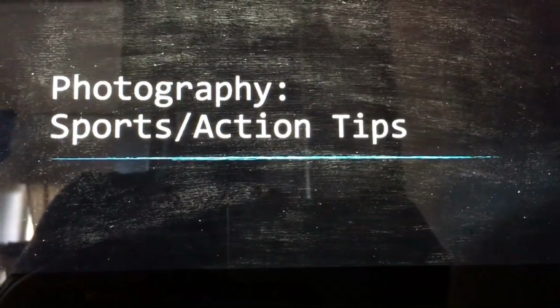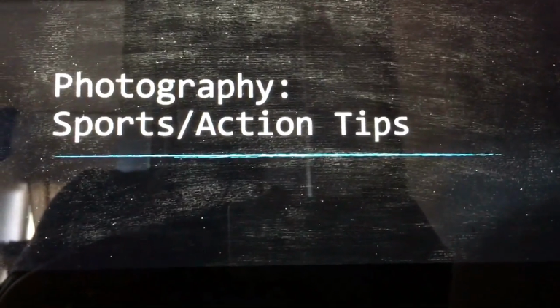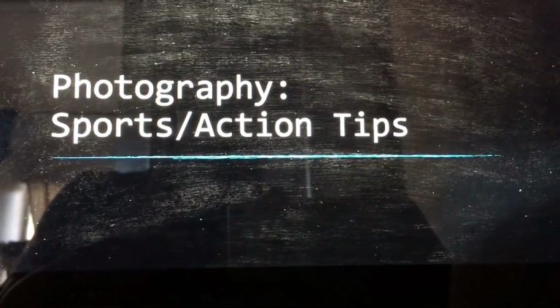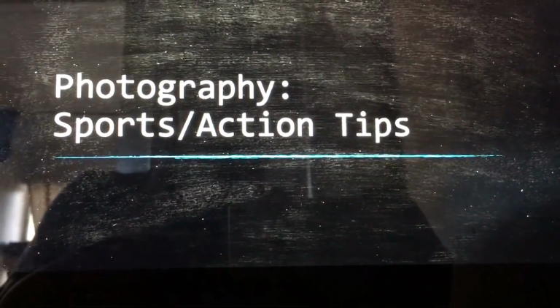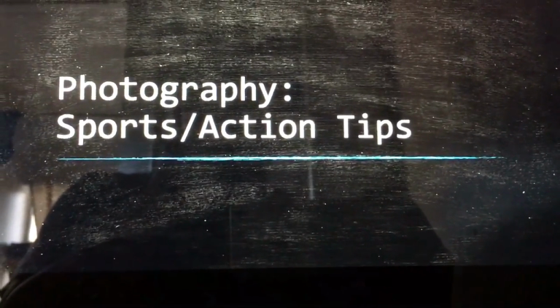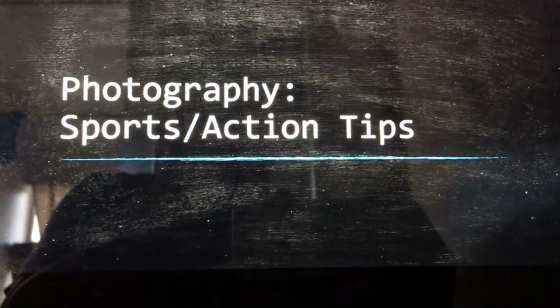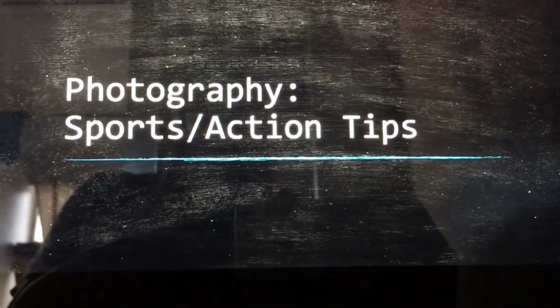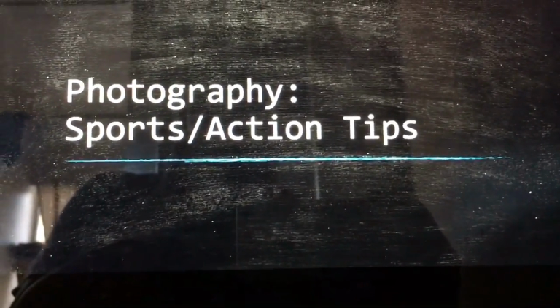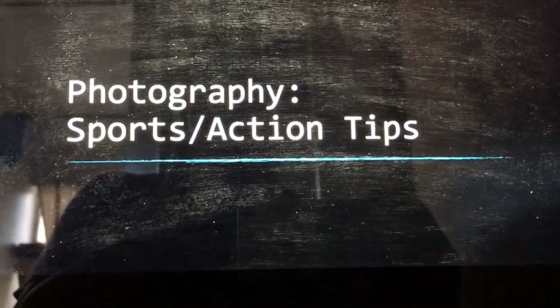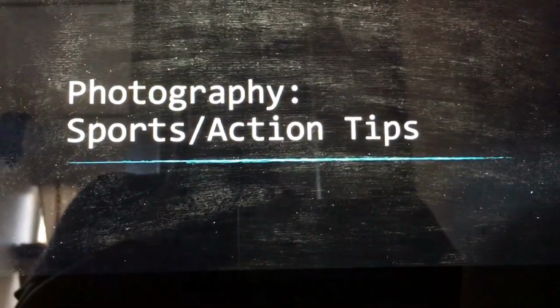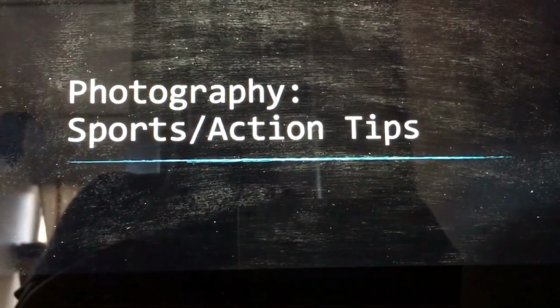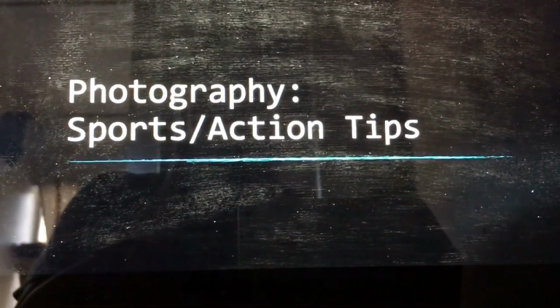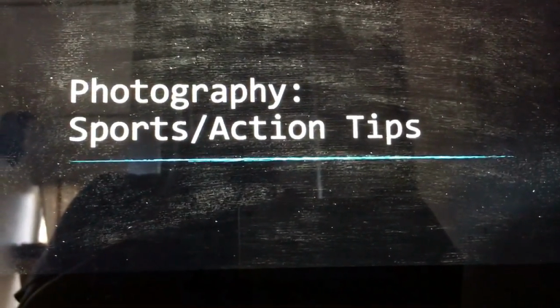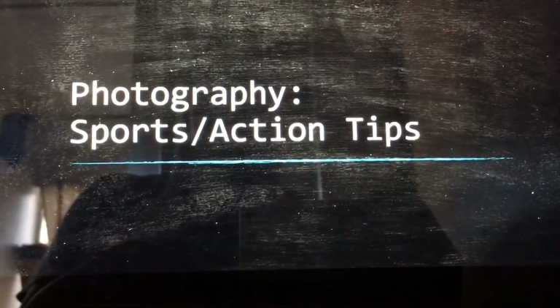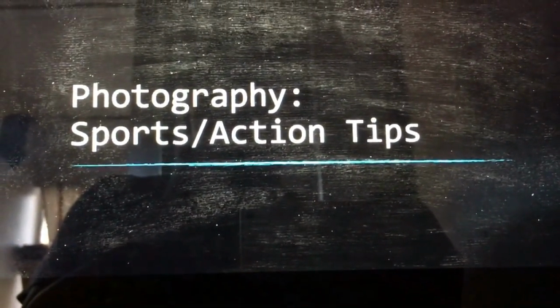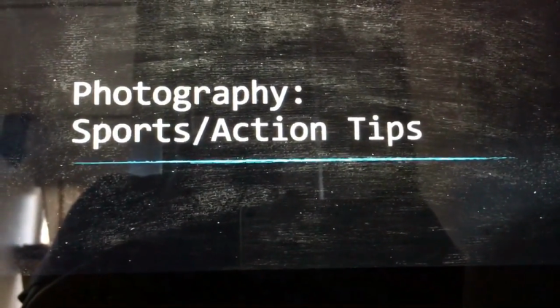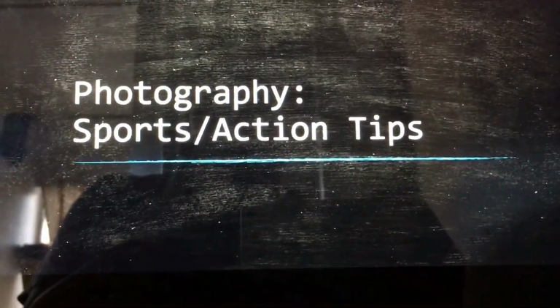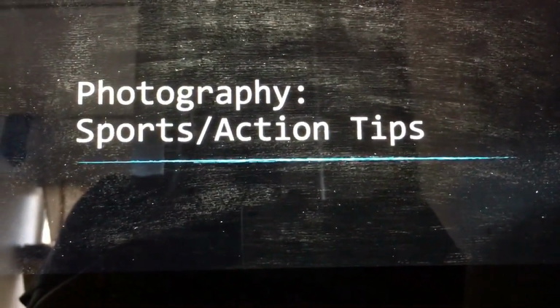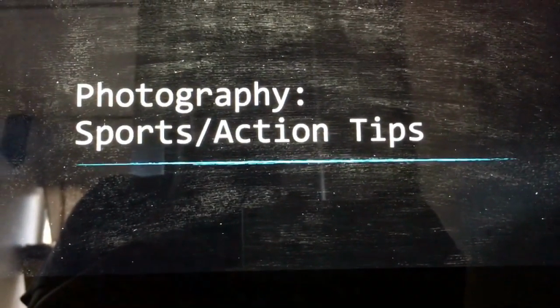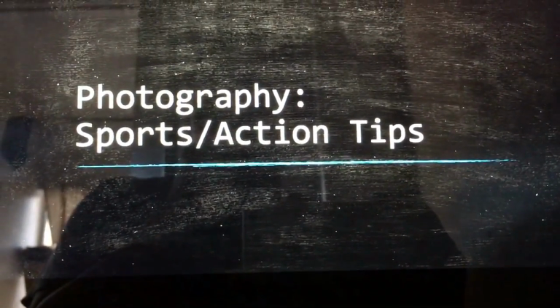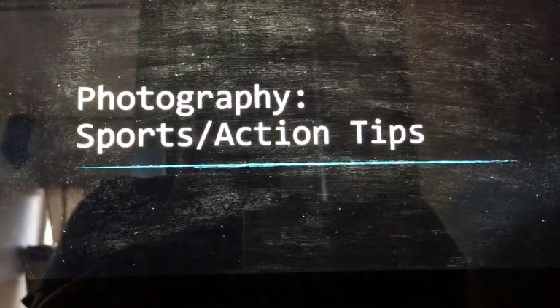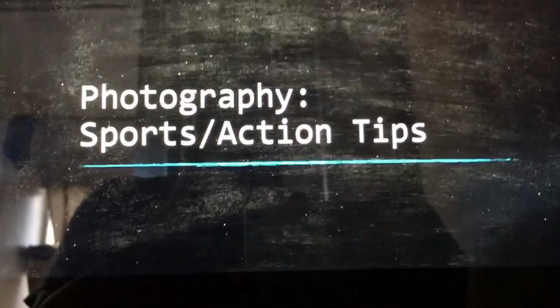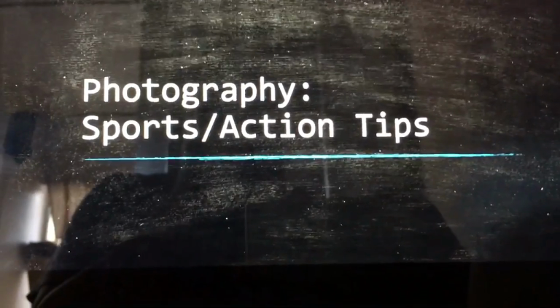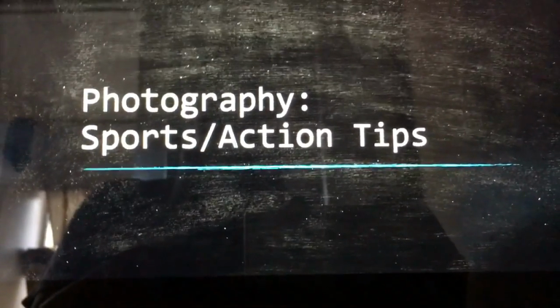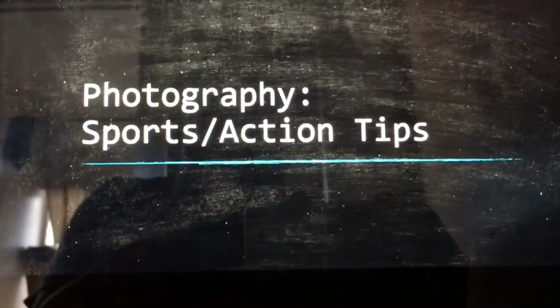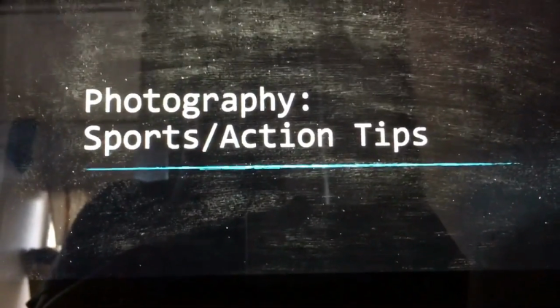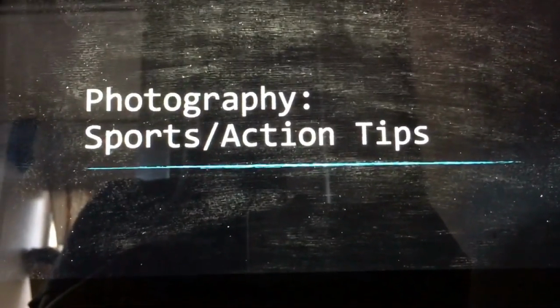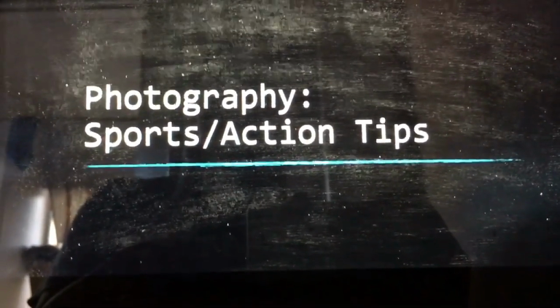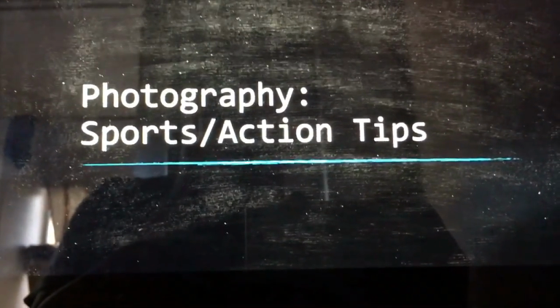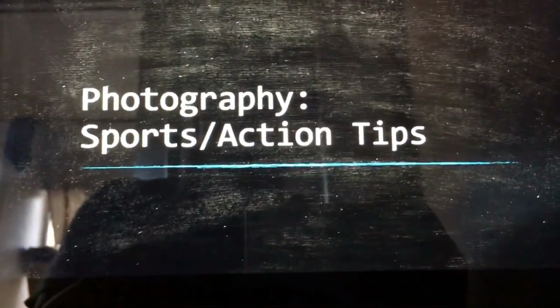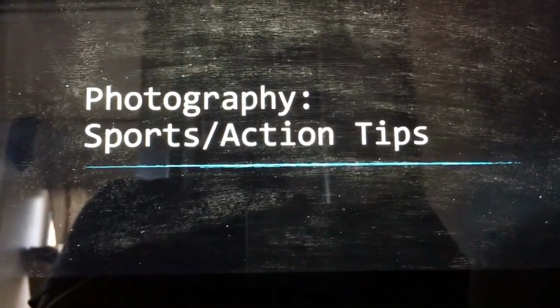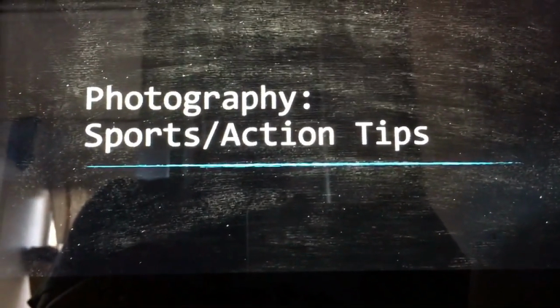Hey guys, my name is Nadine and today I will be giving you some sports and action photography tips.